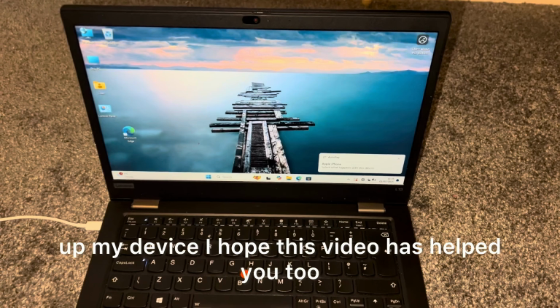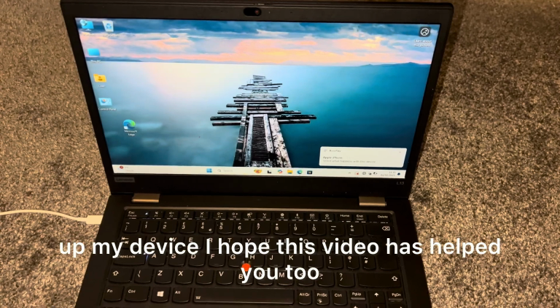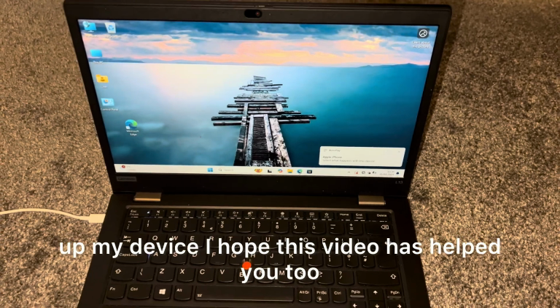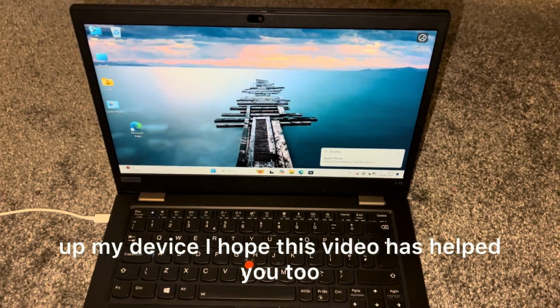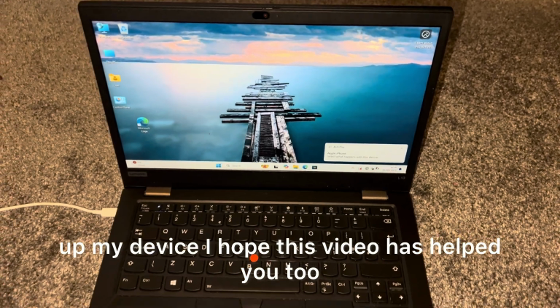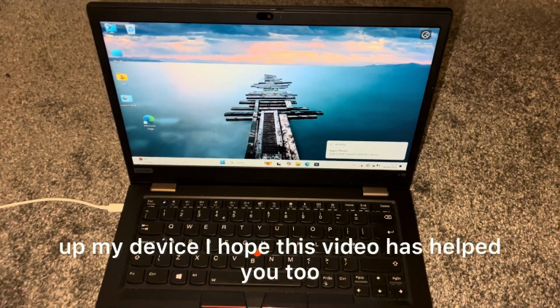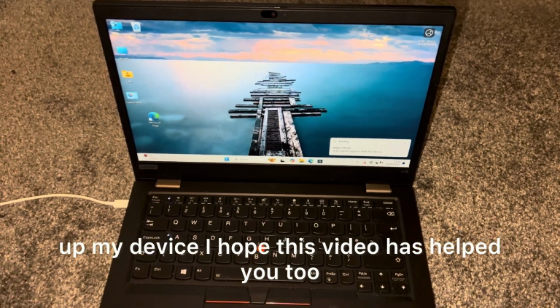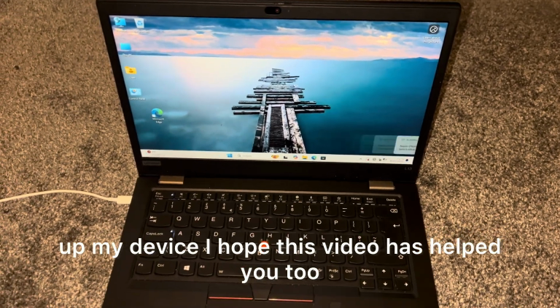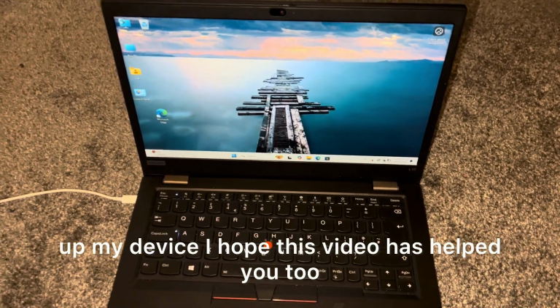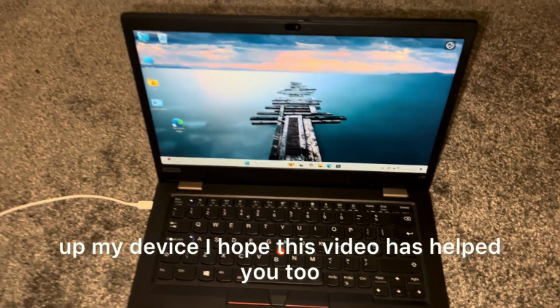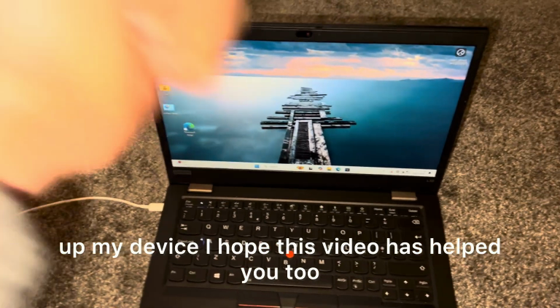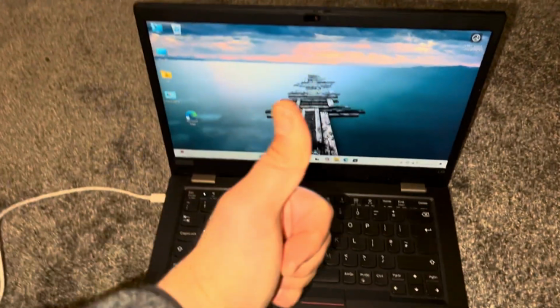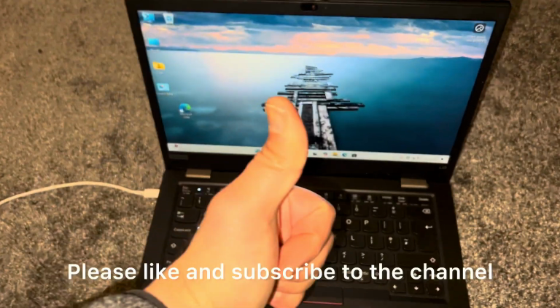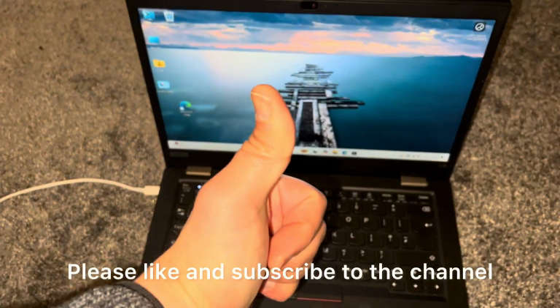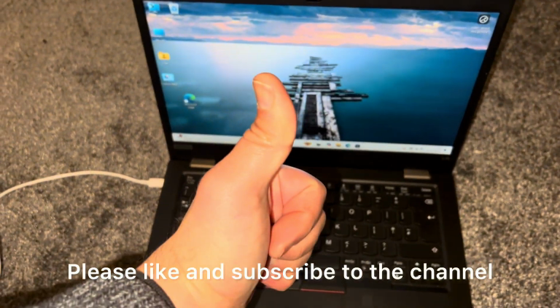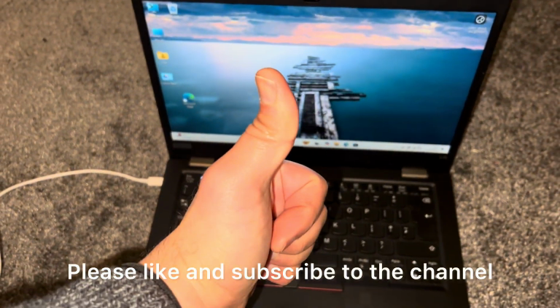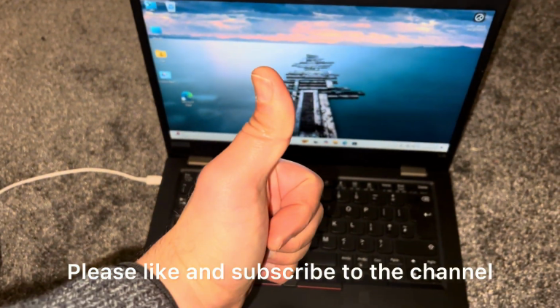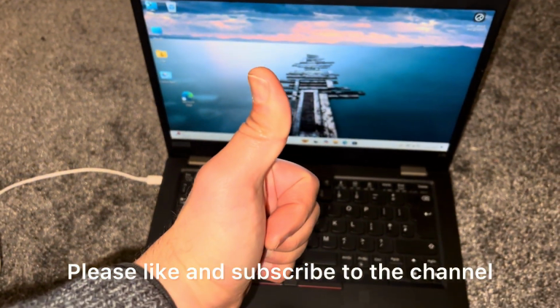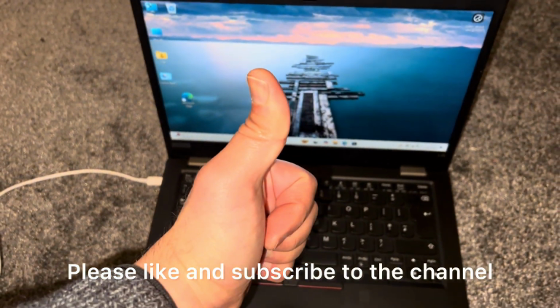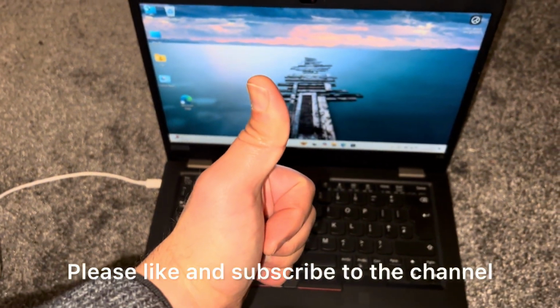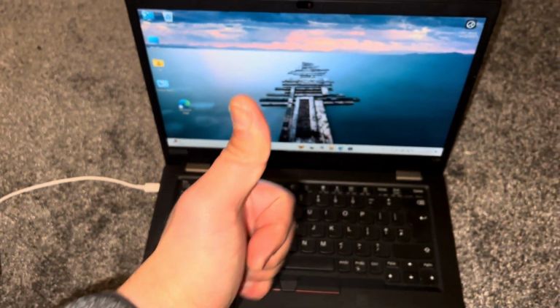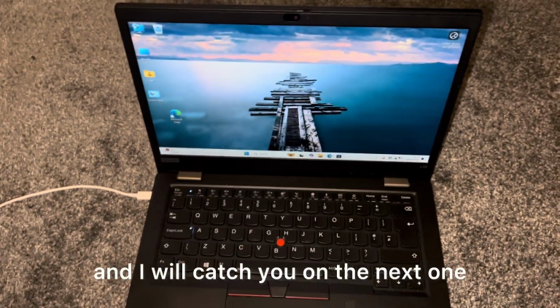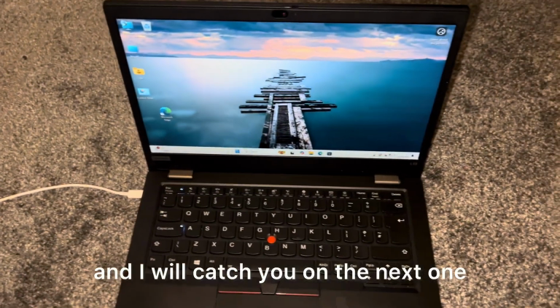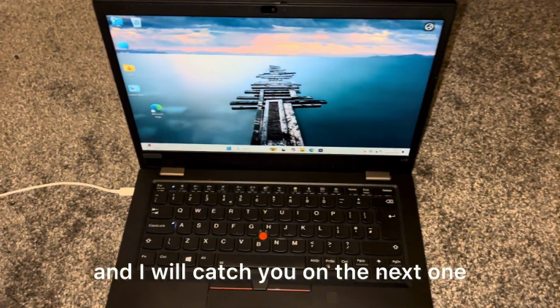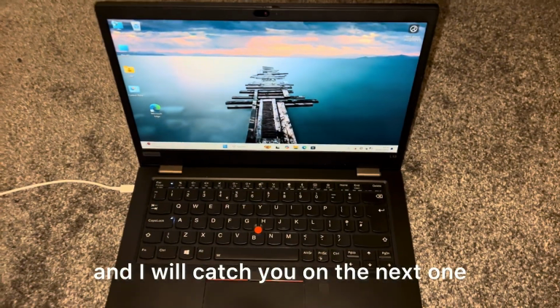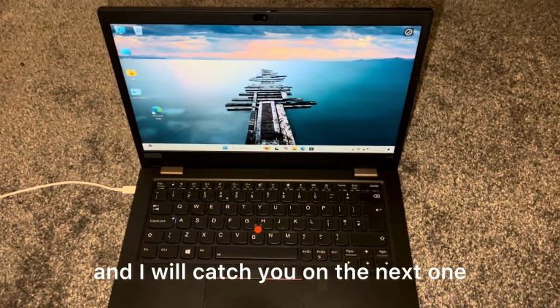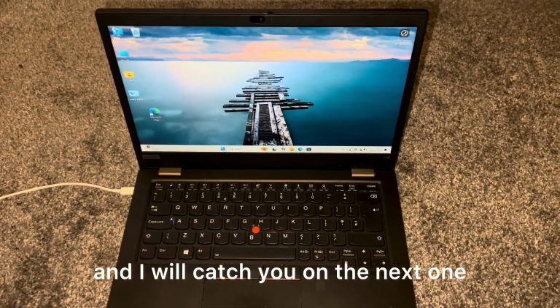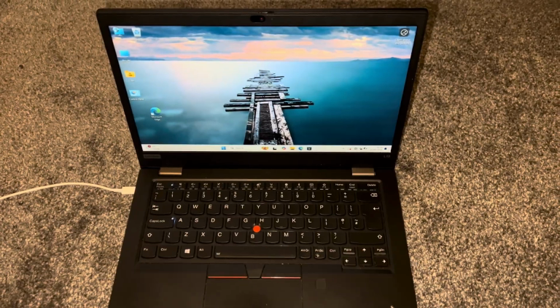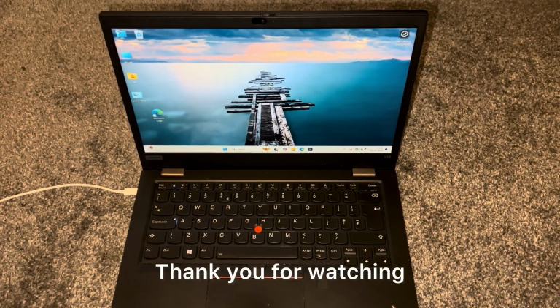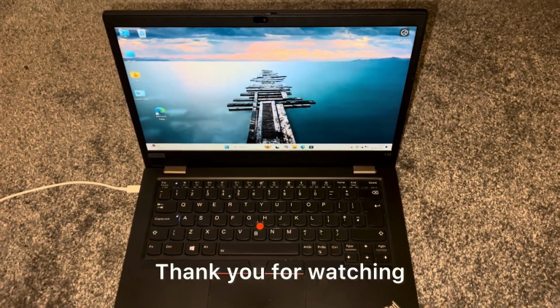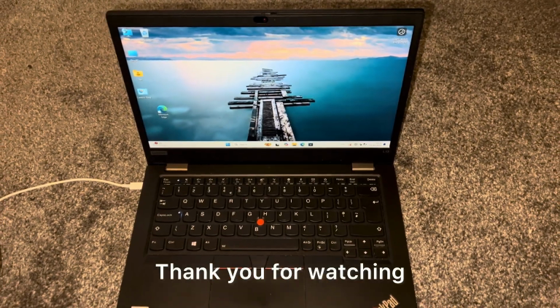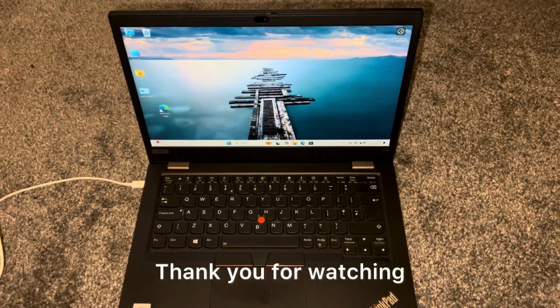I hope this video has helped you too. Please like and subscribe to the channel and I will catch you on the next one. Thank you for watching.